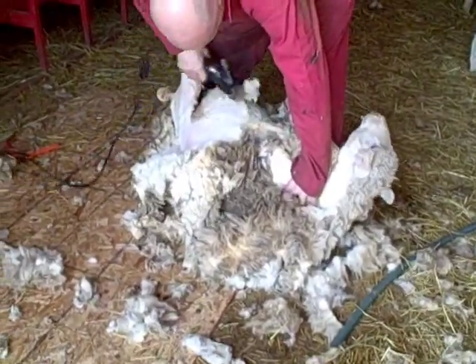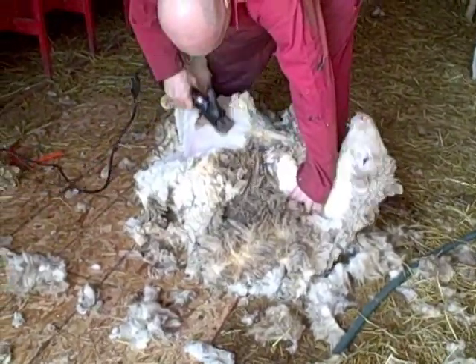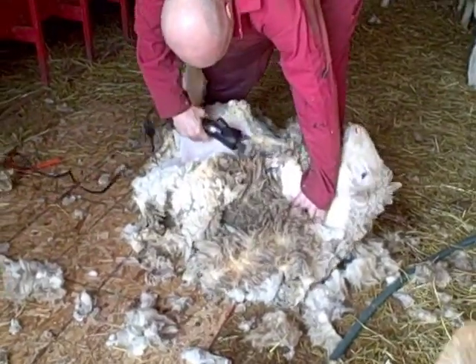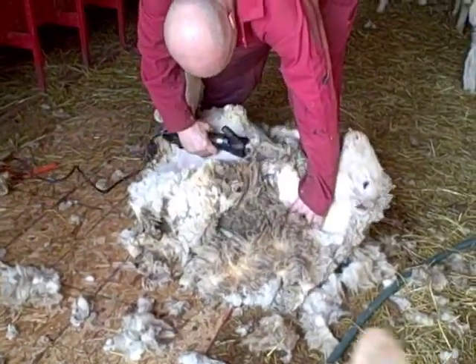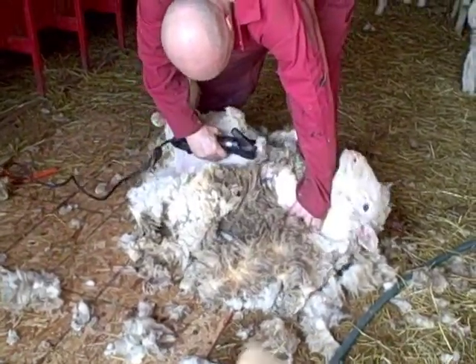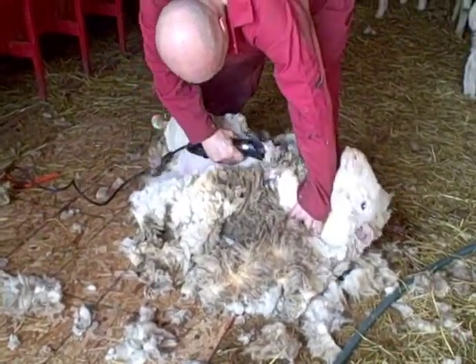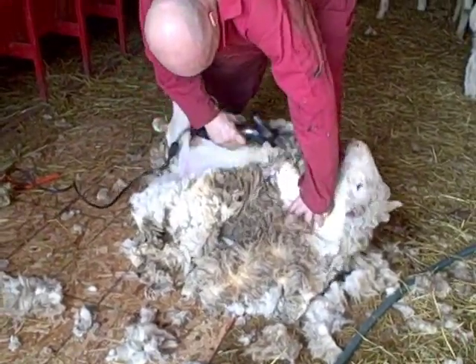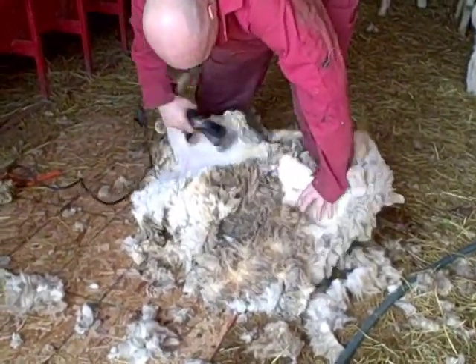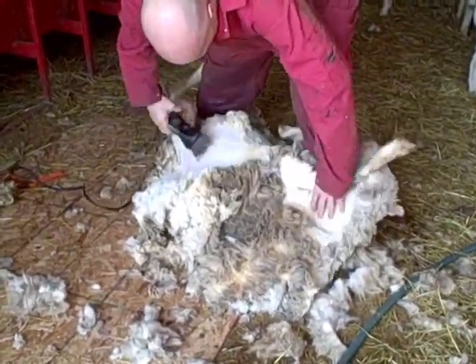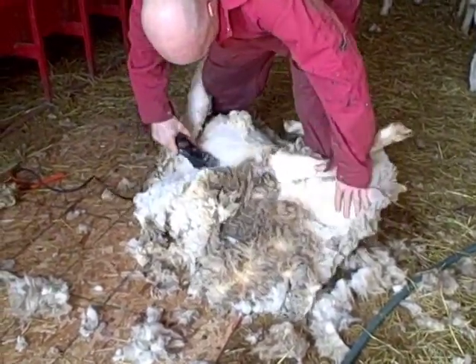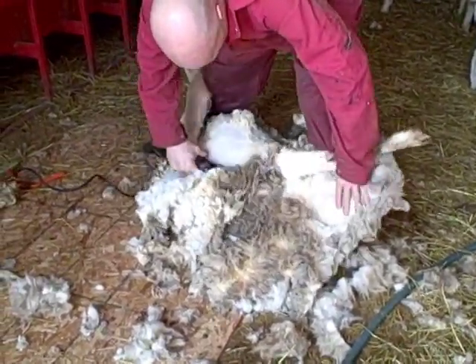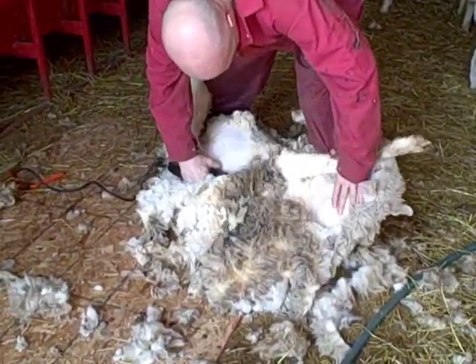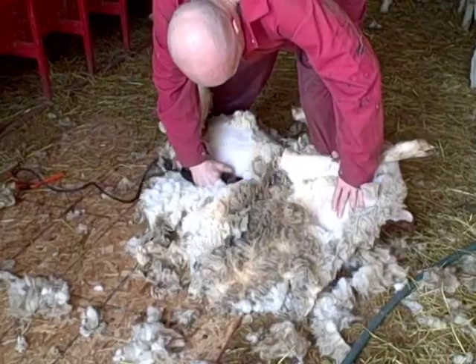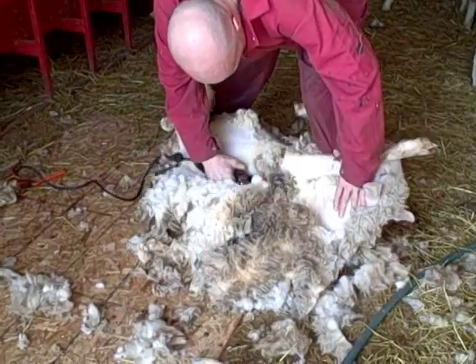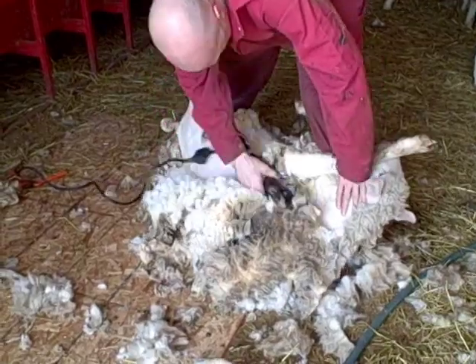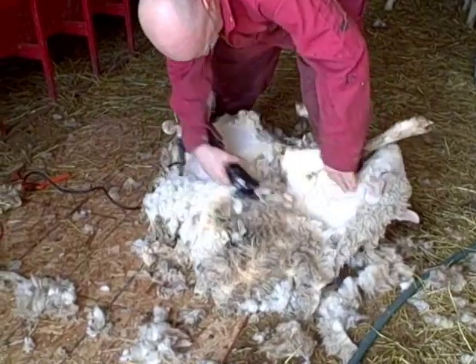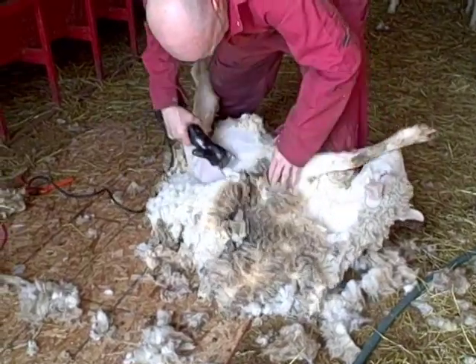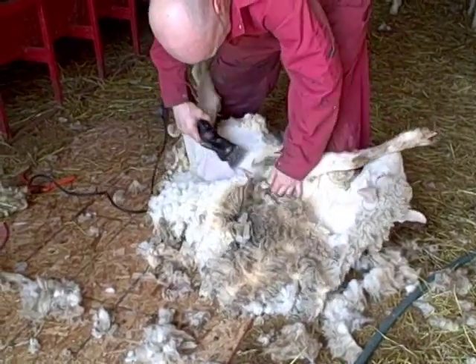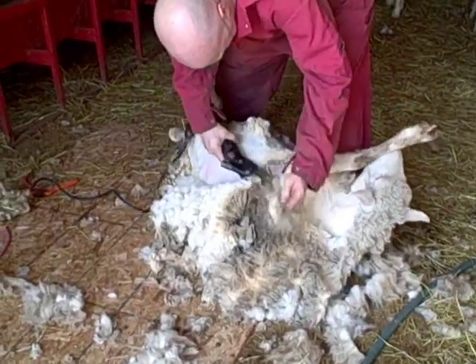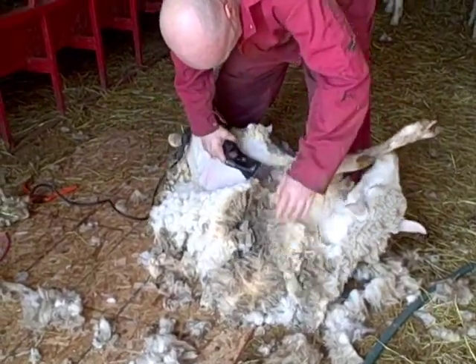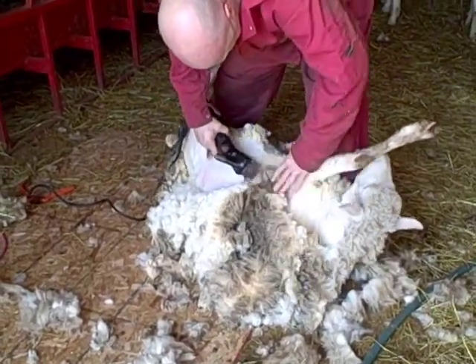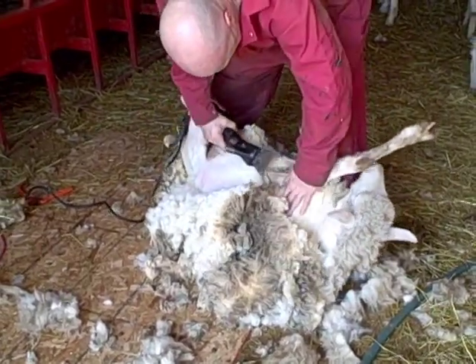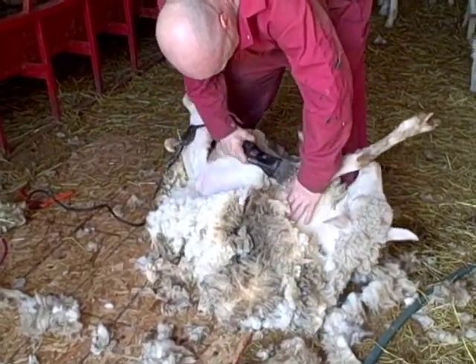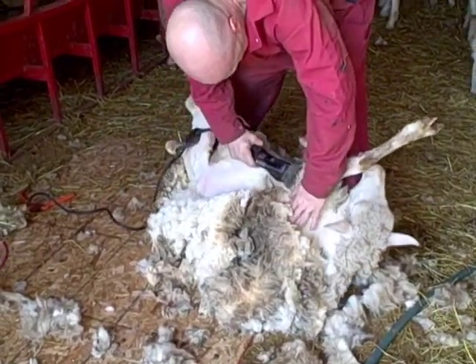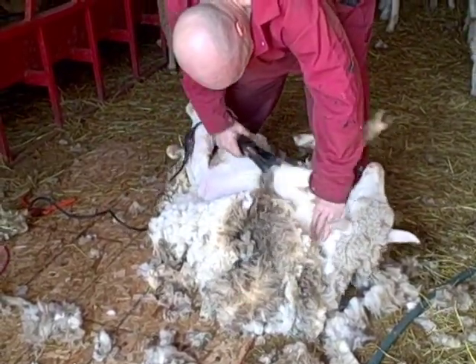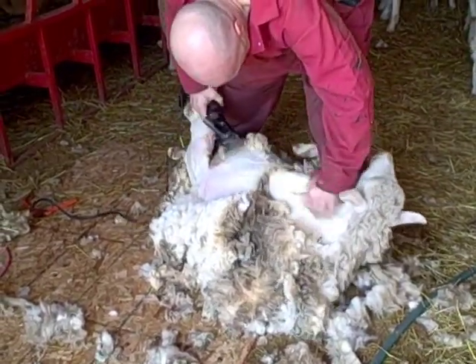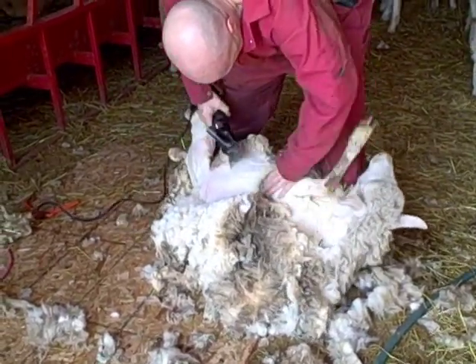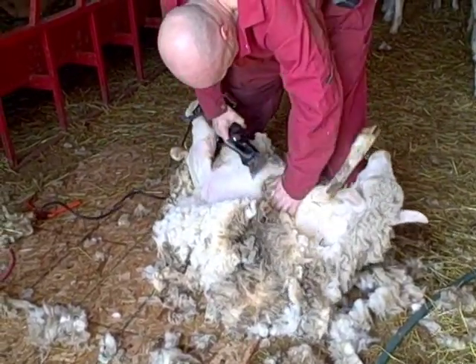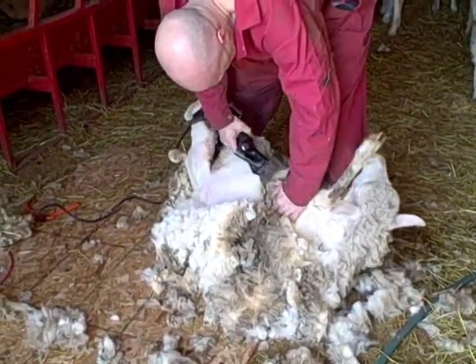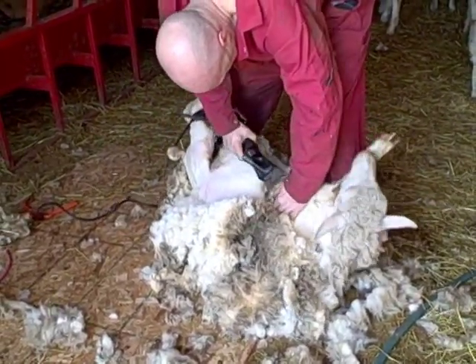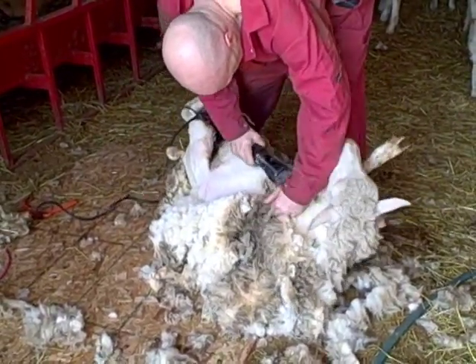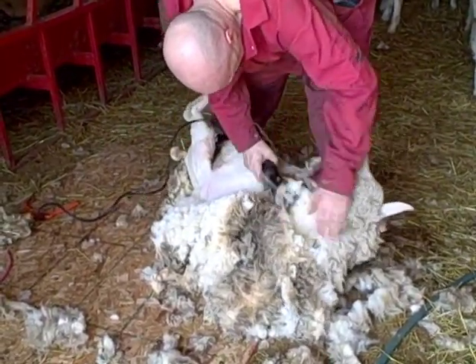Now she gets it on the side. Nice long stroke and it comes back like it felt.